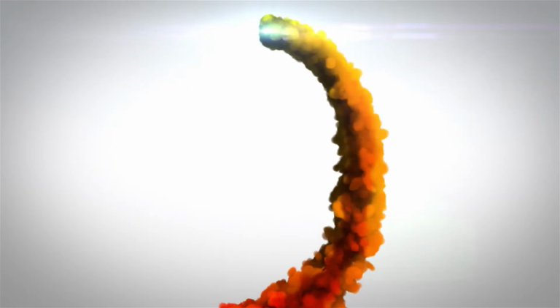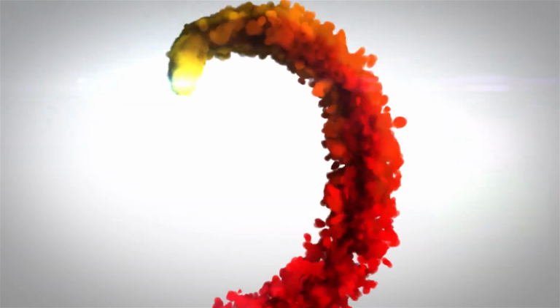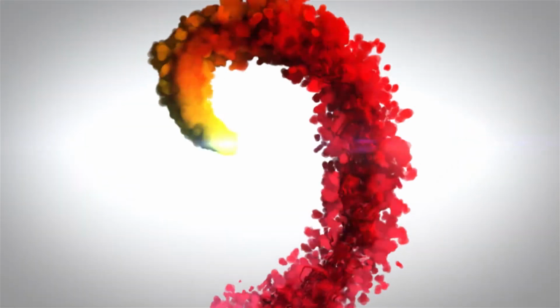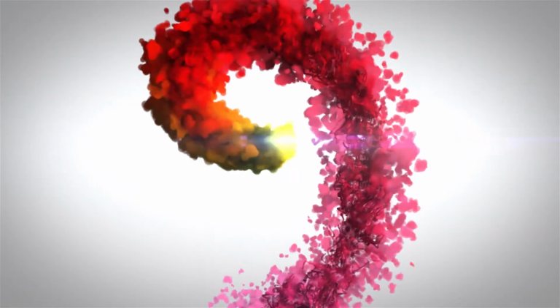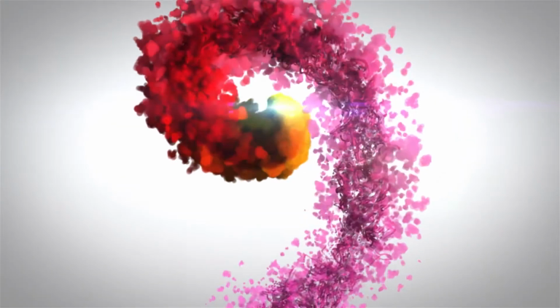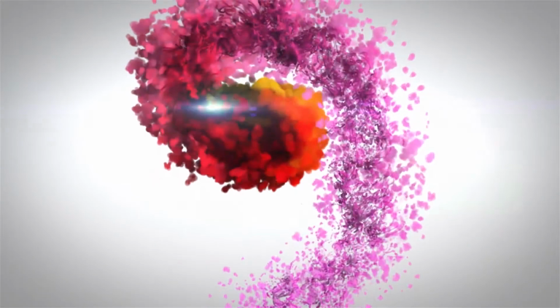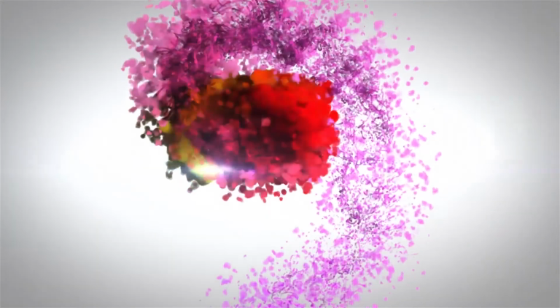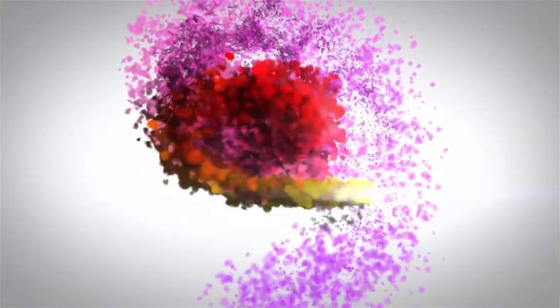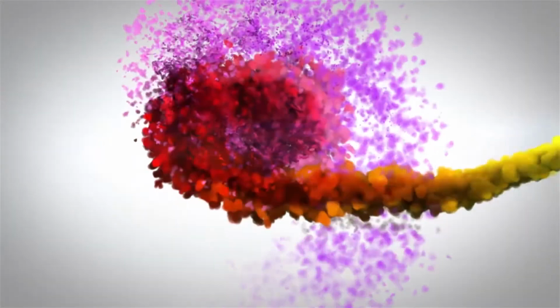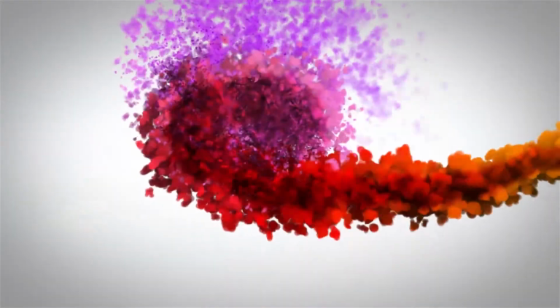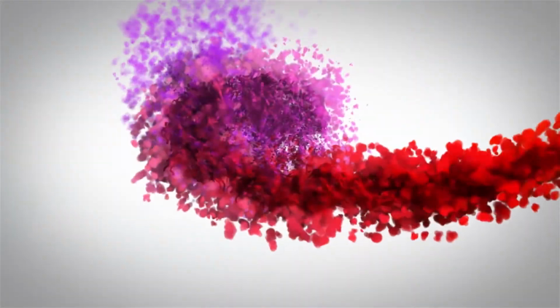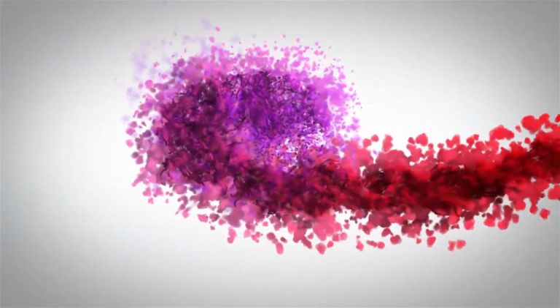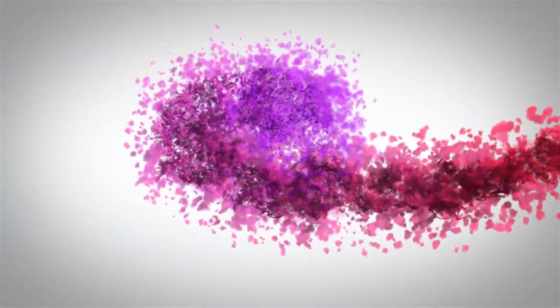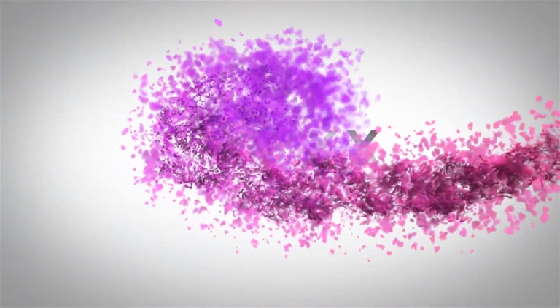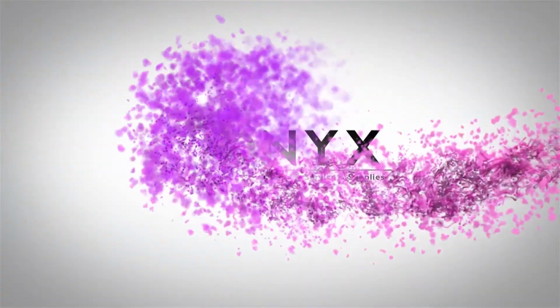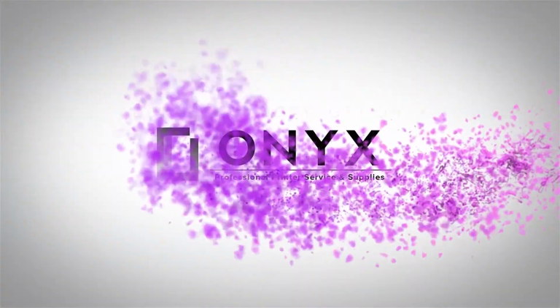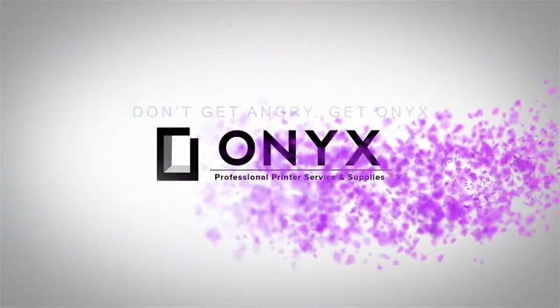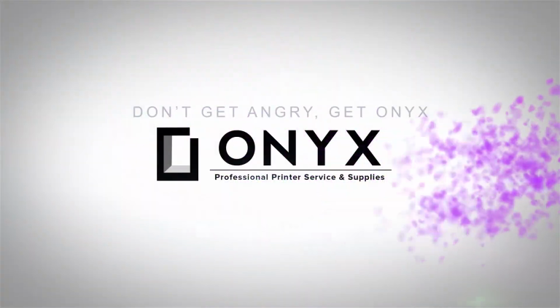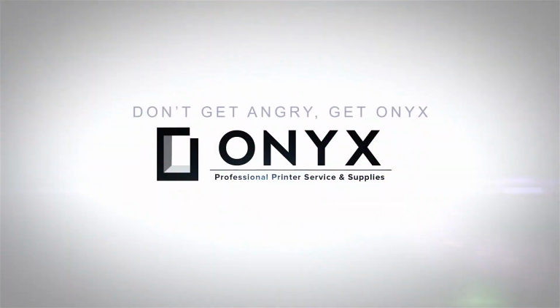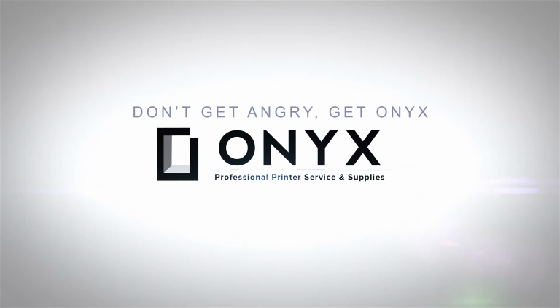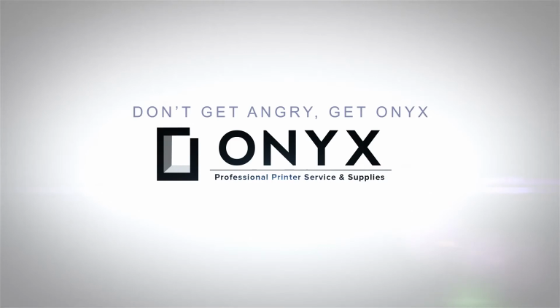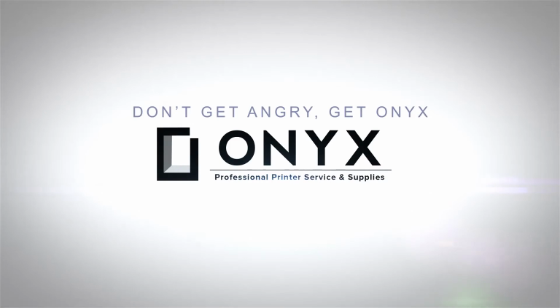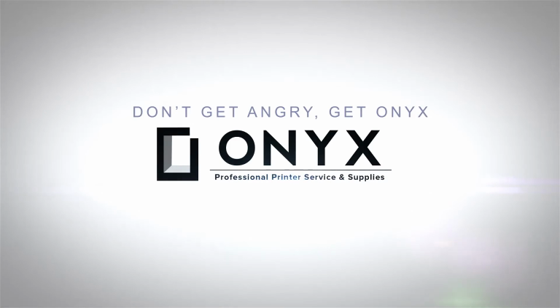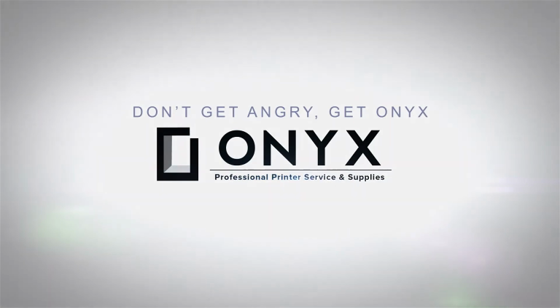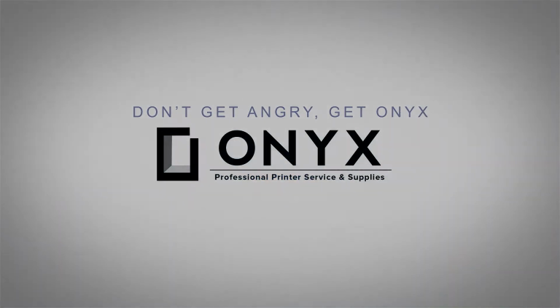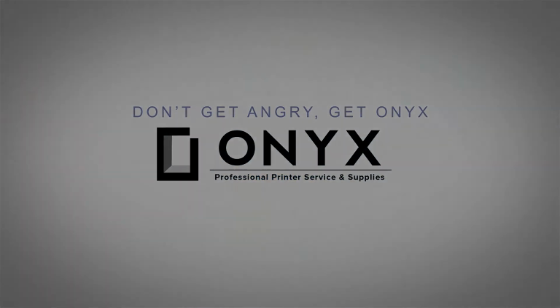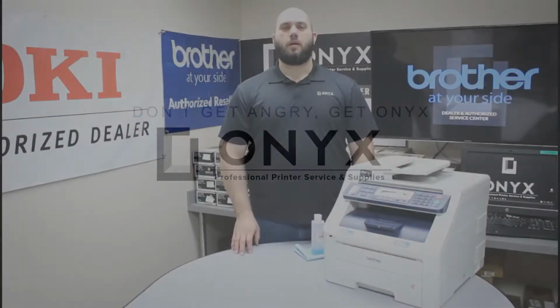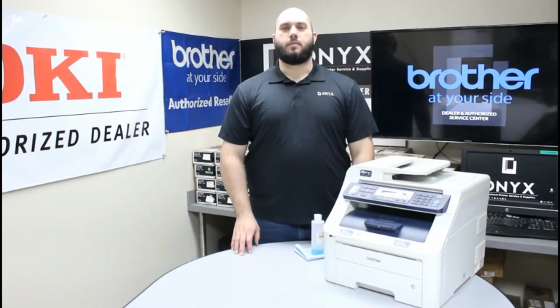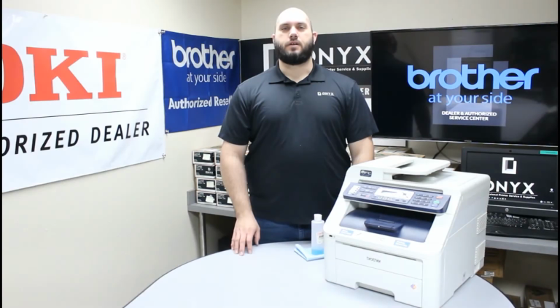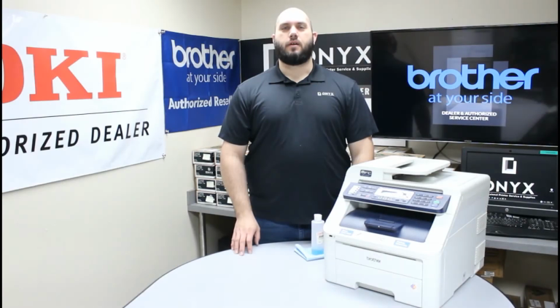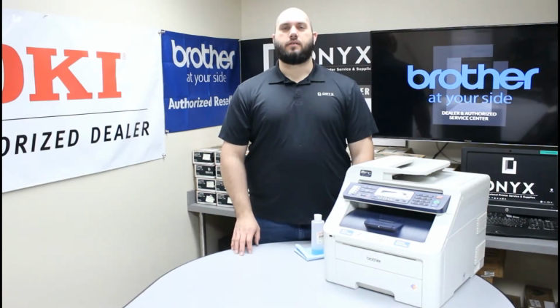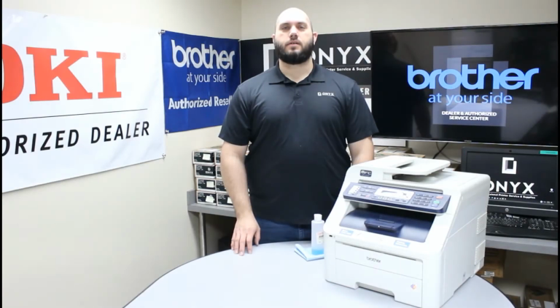We are Onyx Imaging. We are the highest rated and most reviewed printer service center in Oklahoma. Hi, my name is John with Onyx Imaging.